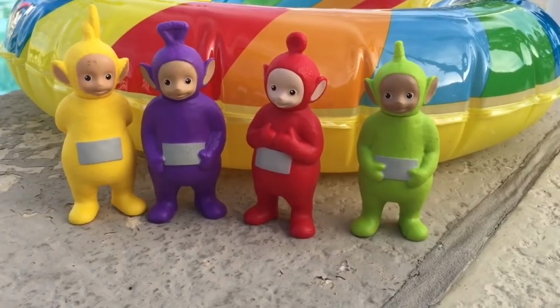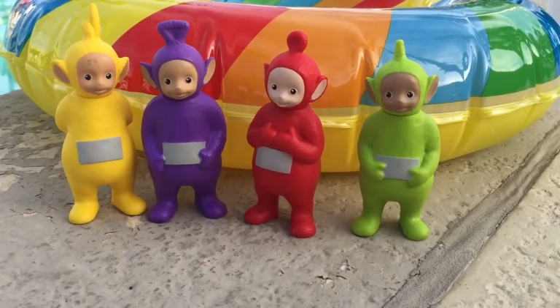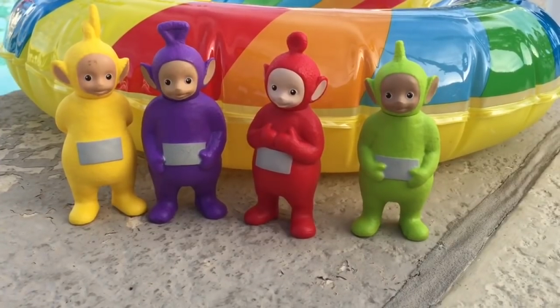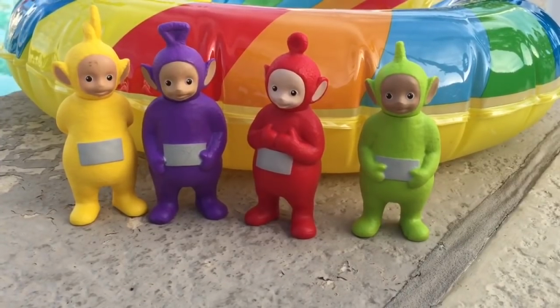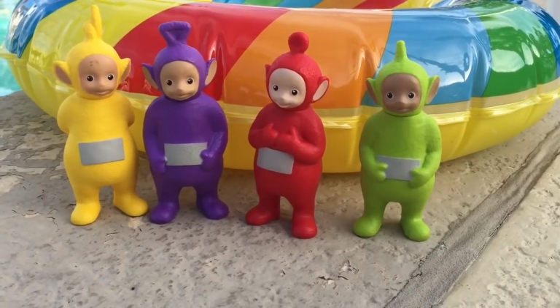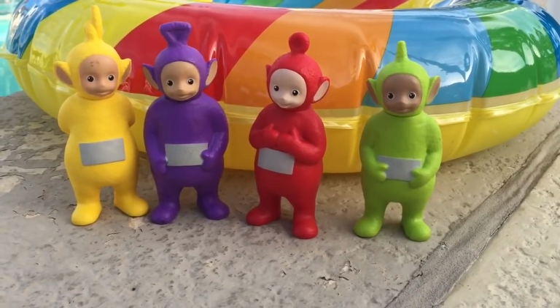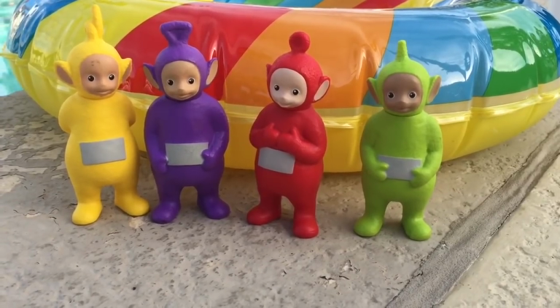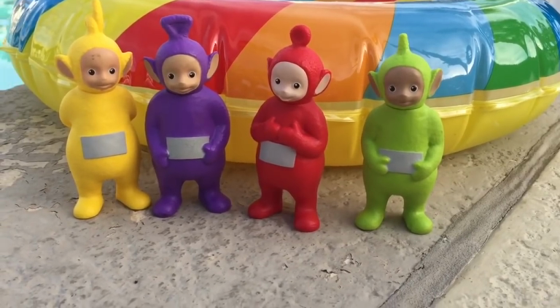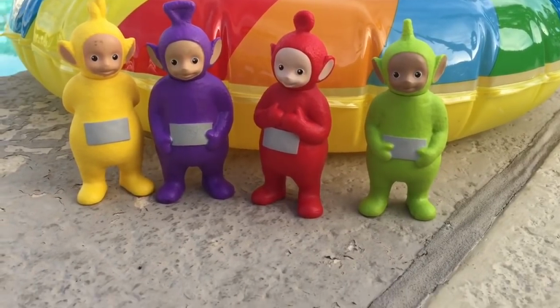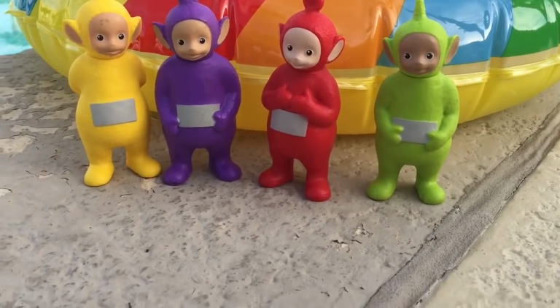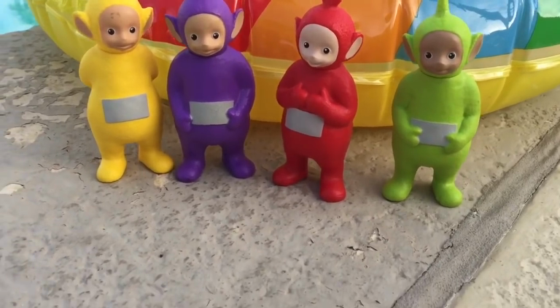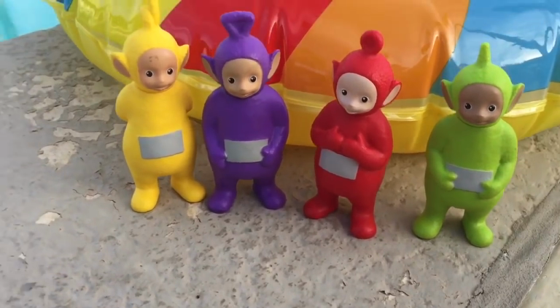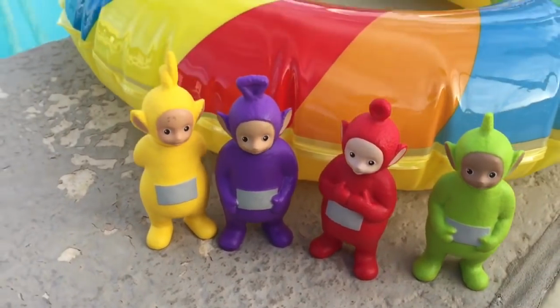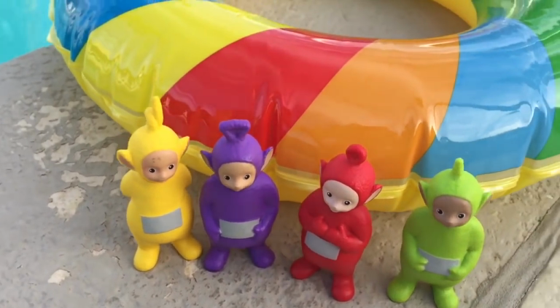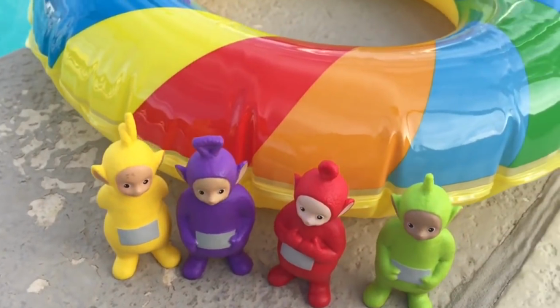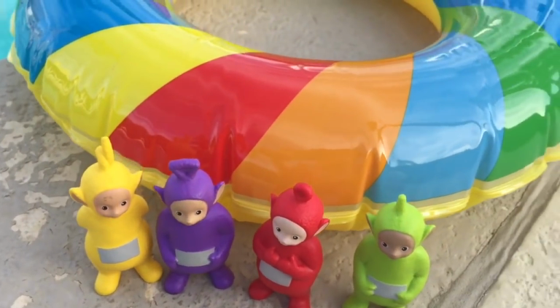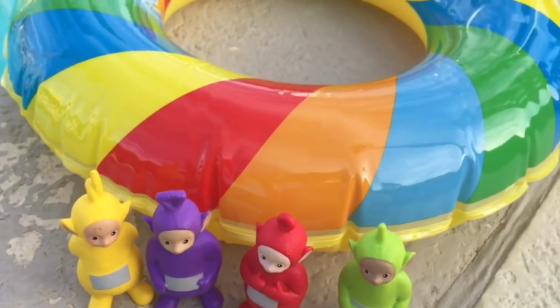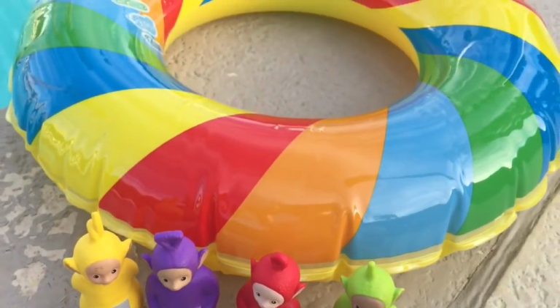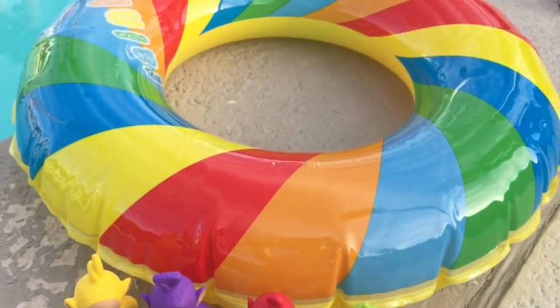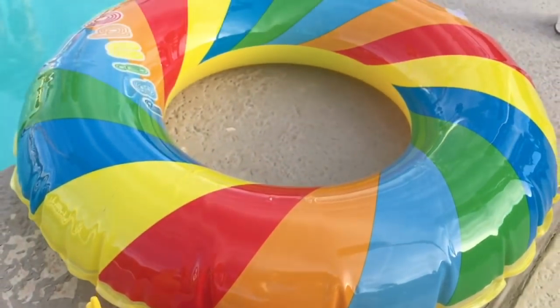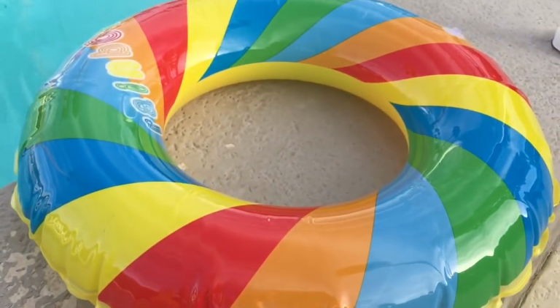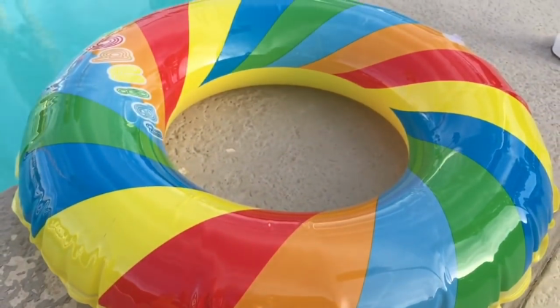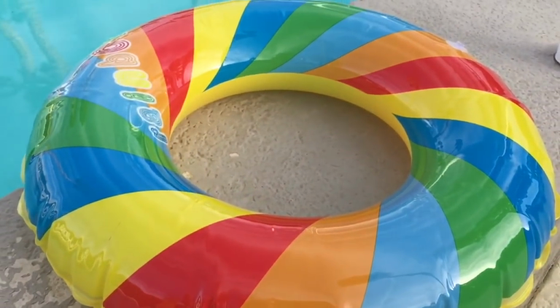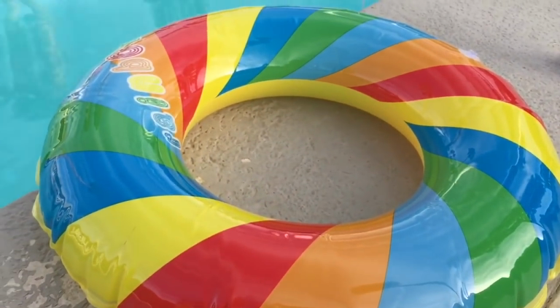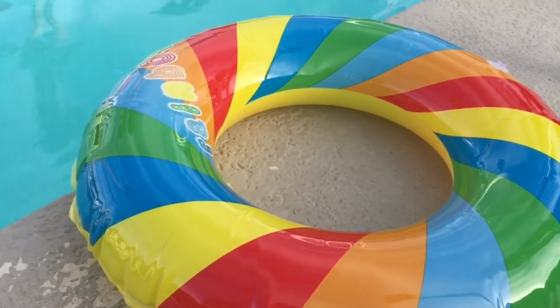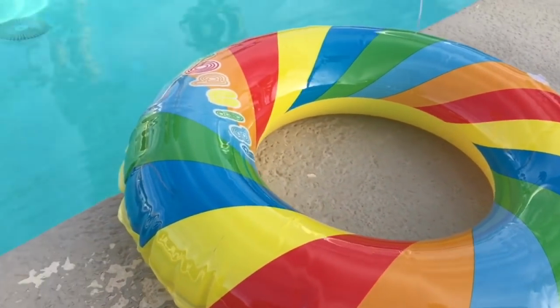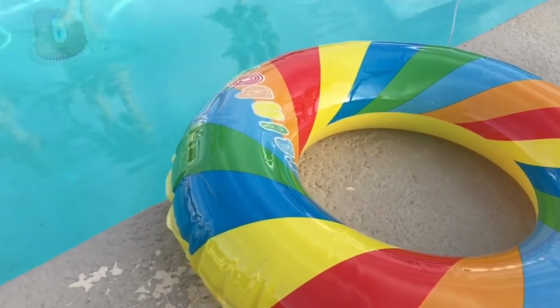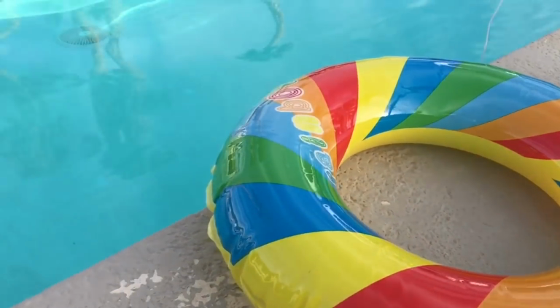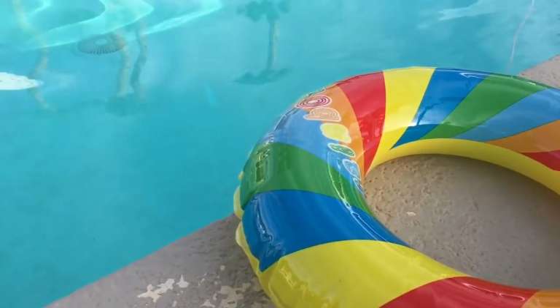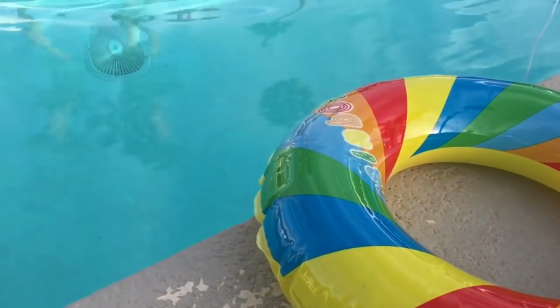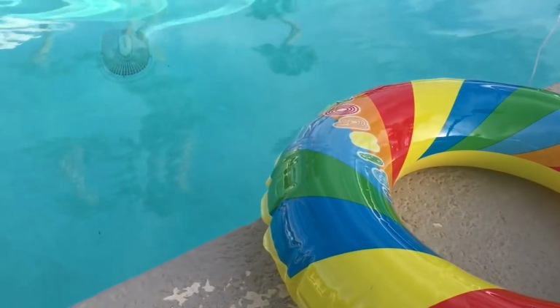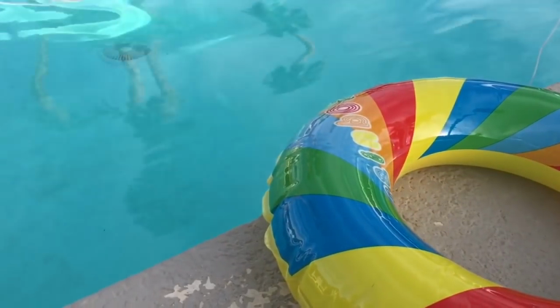Hello and welcome to Tiny Treasures. Today the Teletubbies are at the pool and they have their rainbow pool ring.